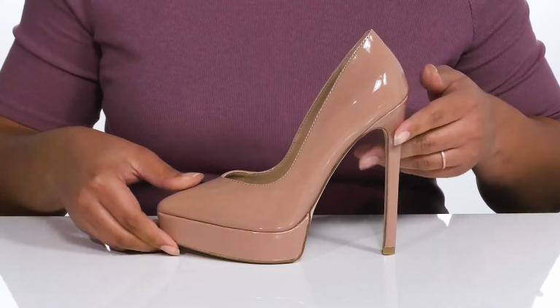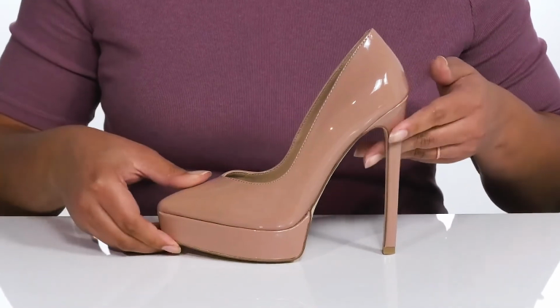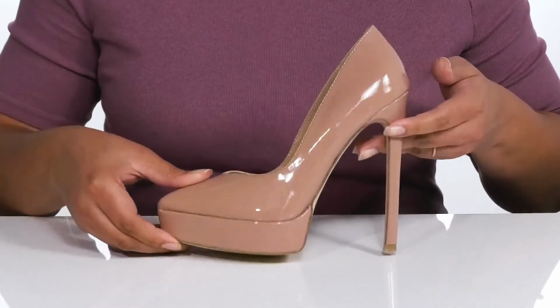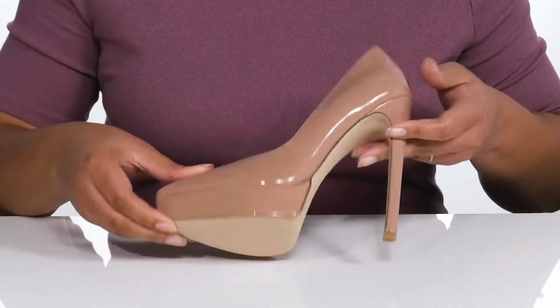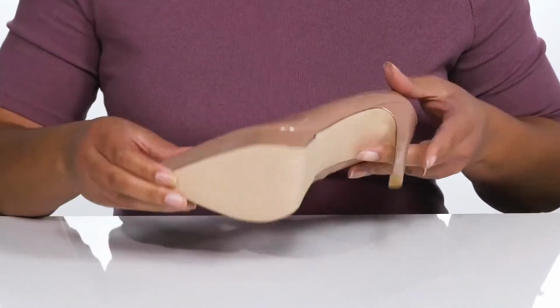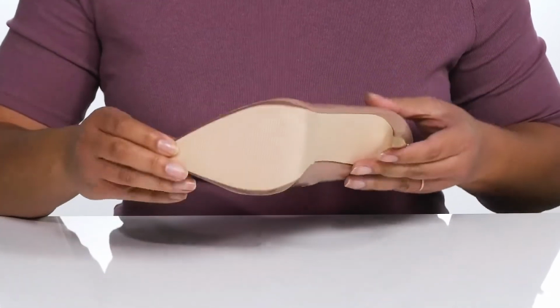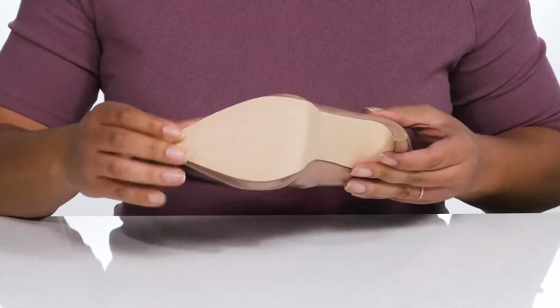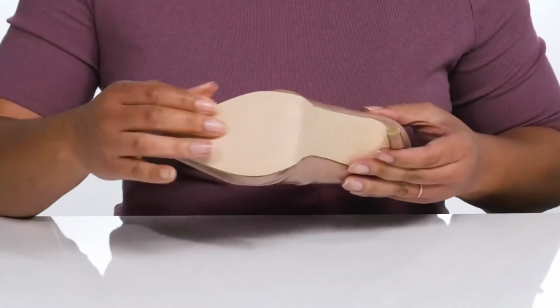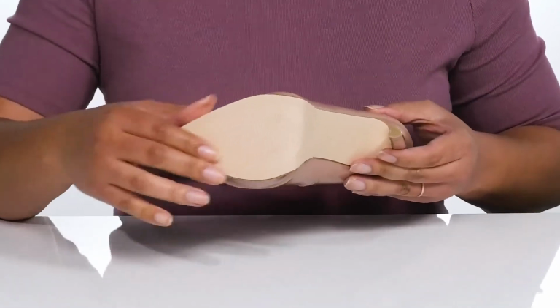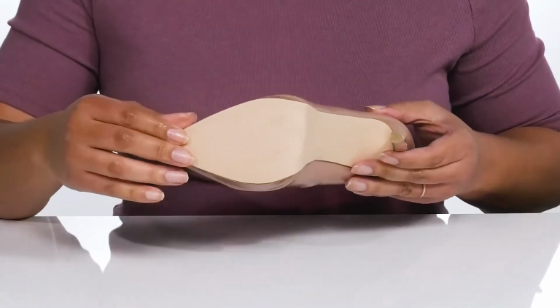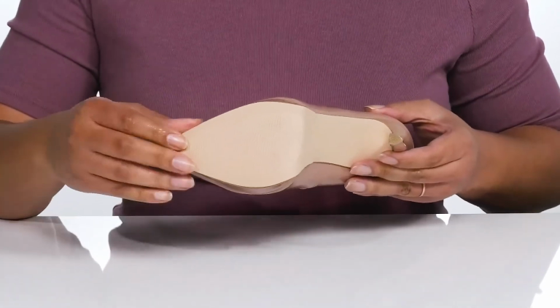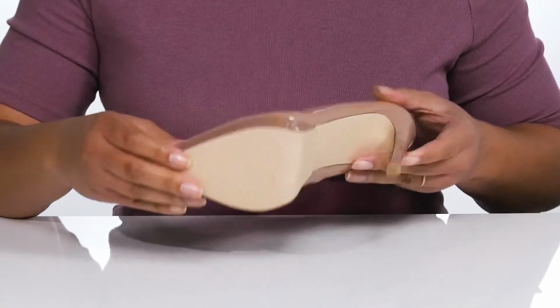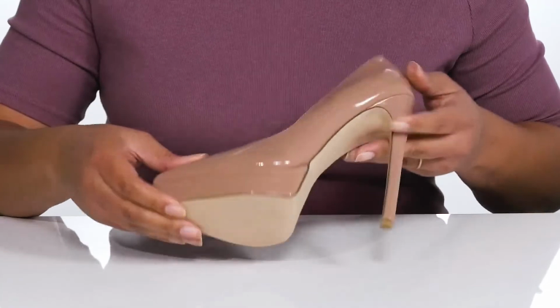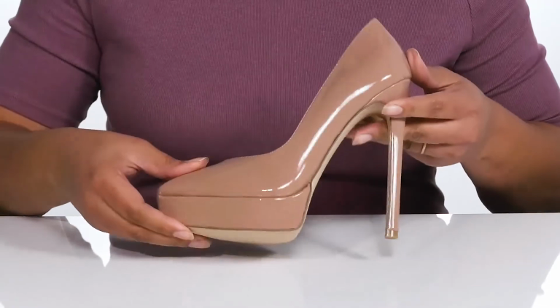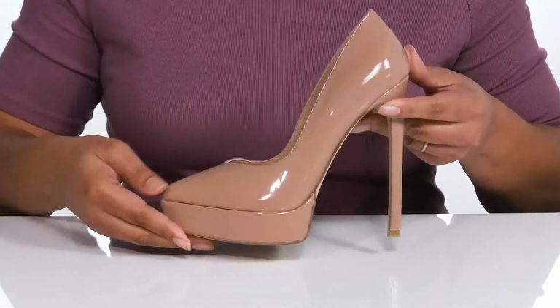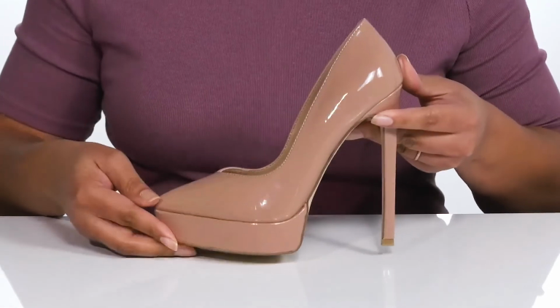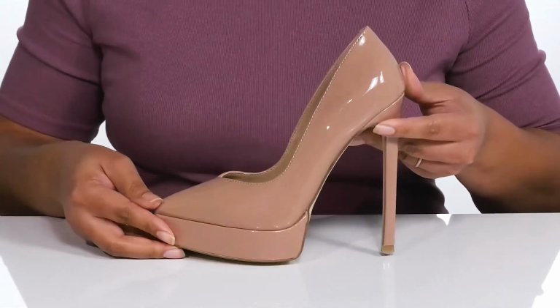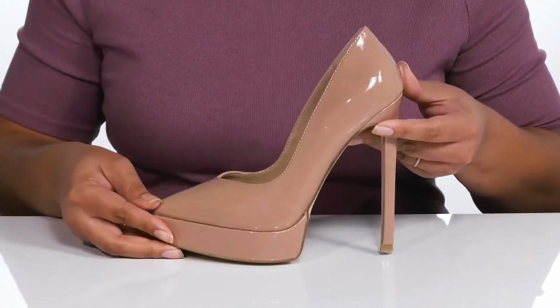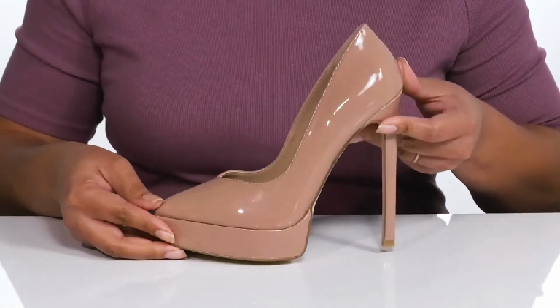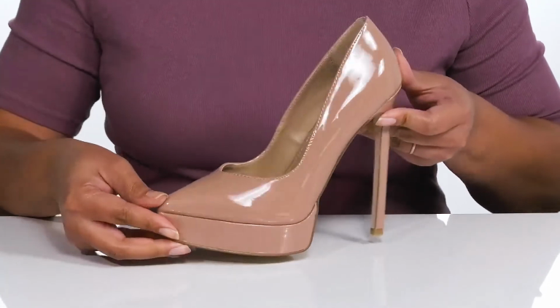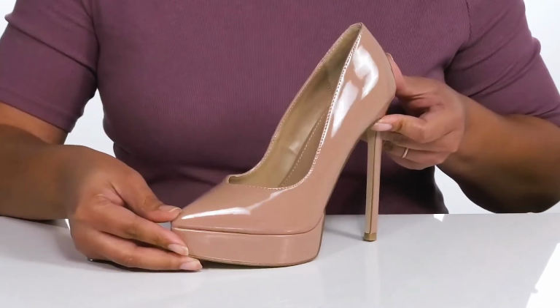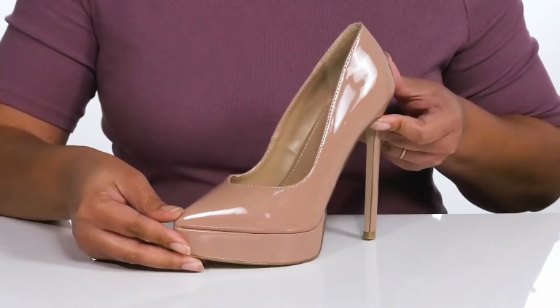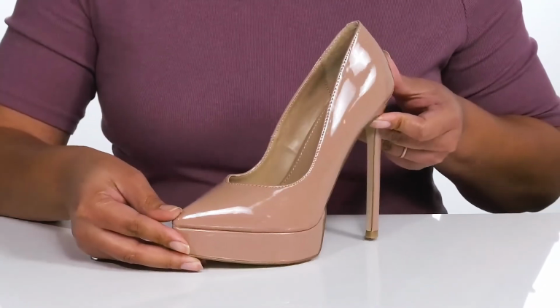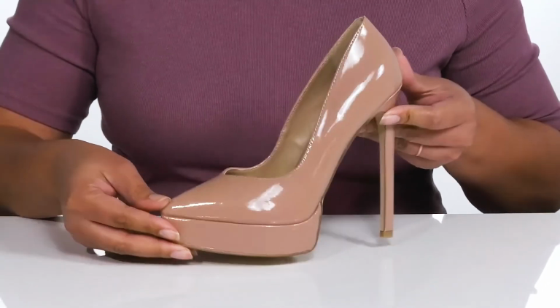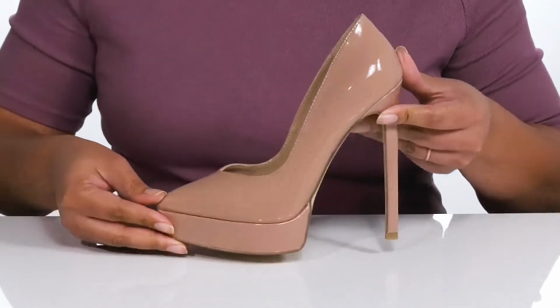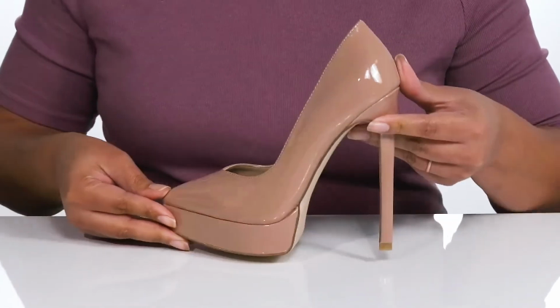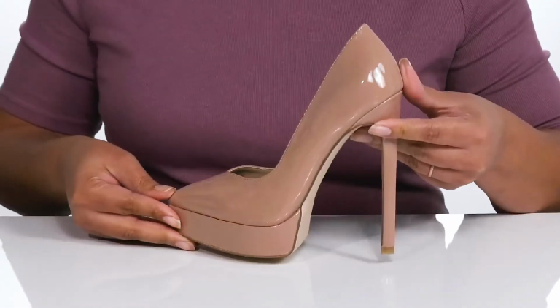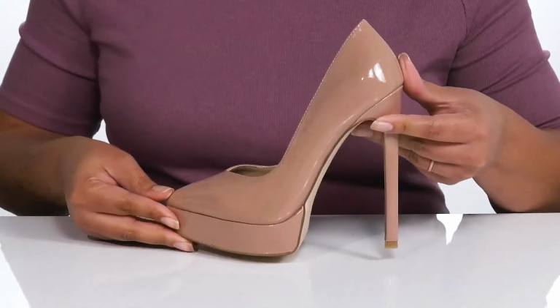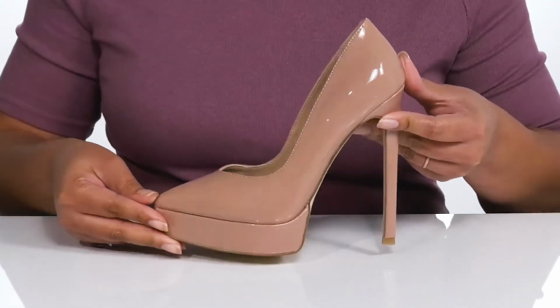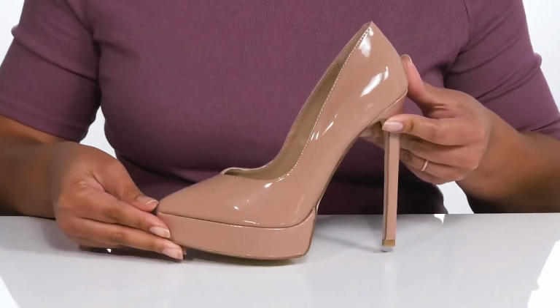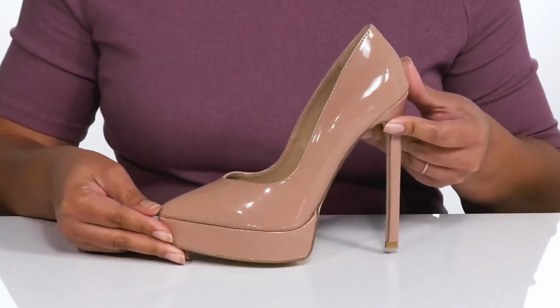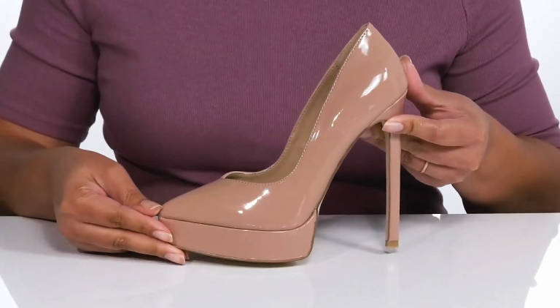It's all on top of a textured man-made outsole. Wear these babies with a cute cocktail dress.